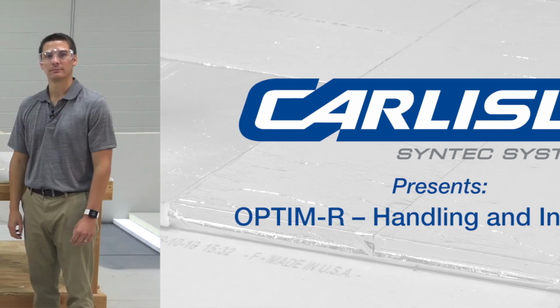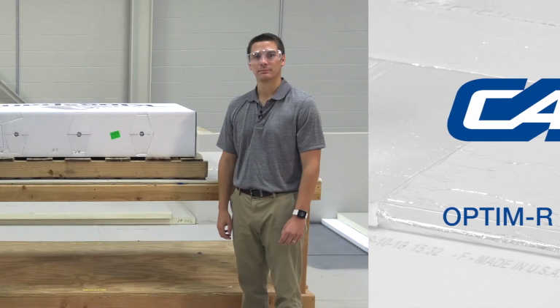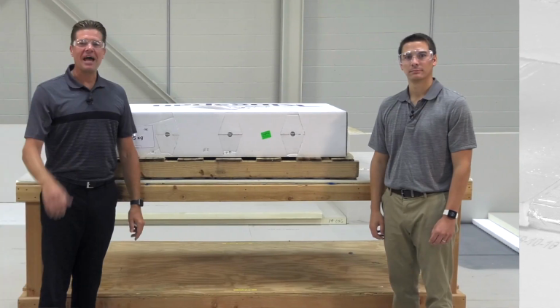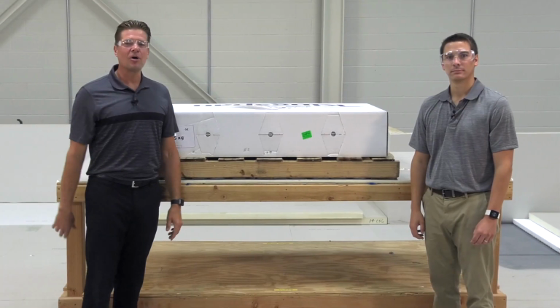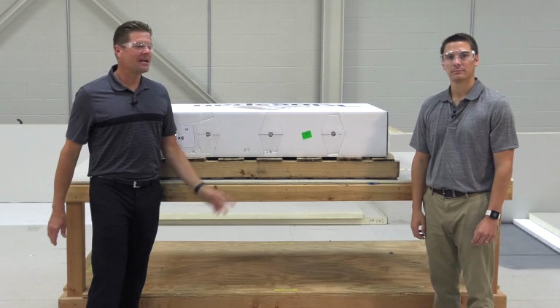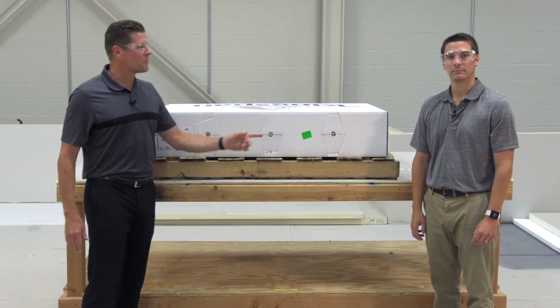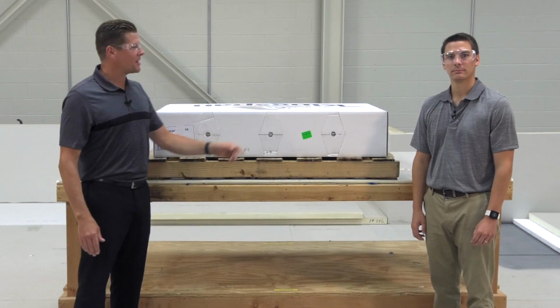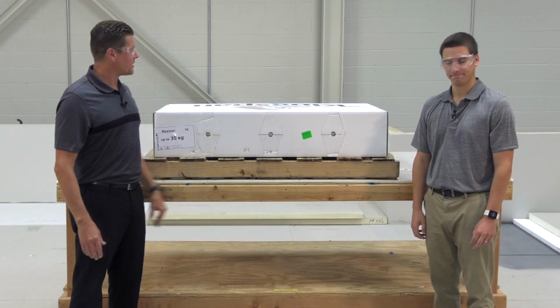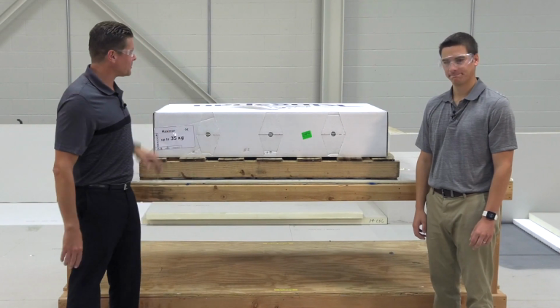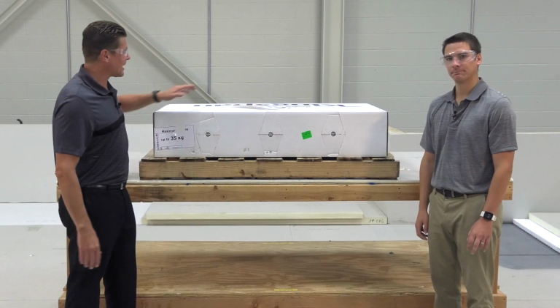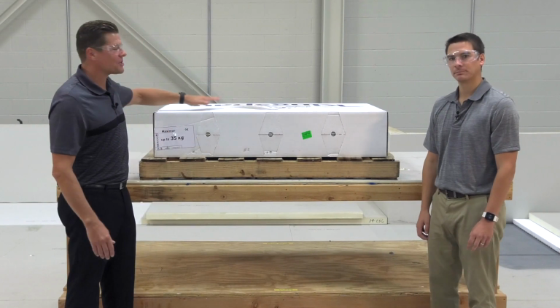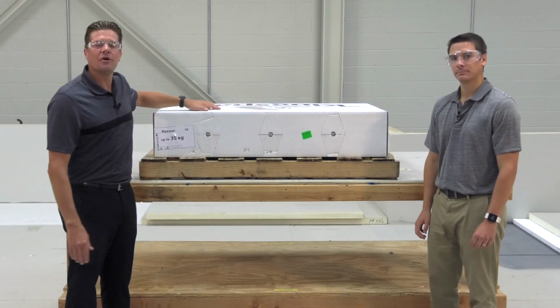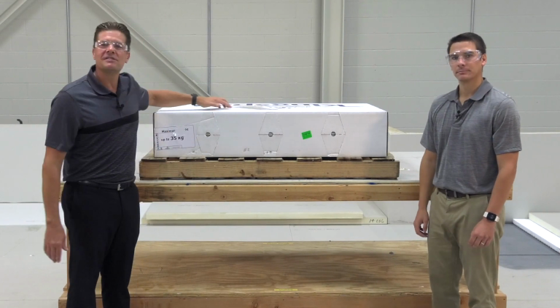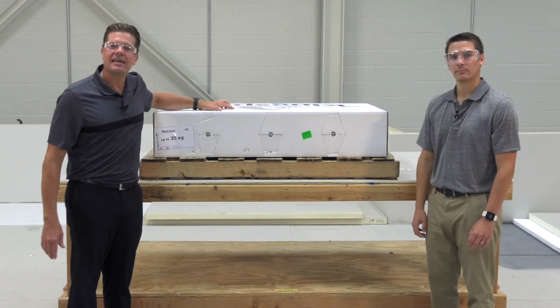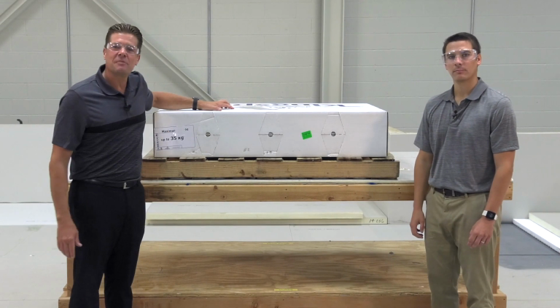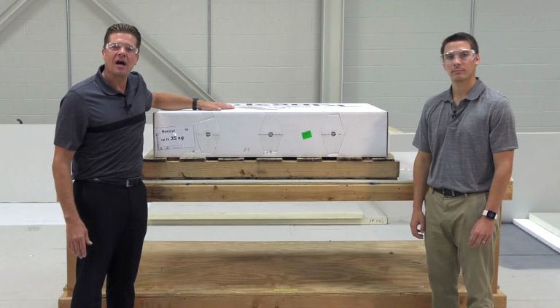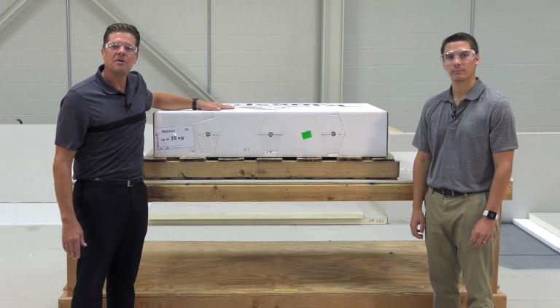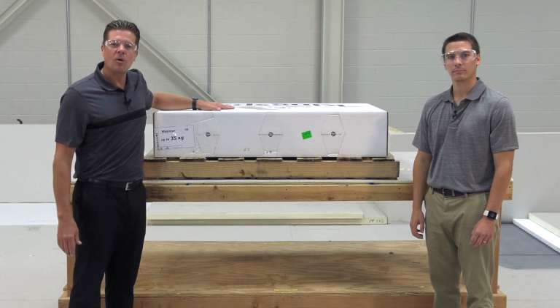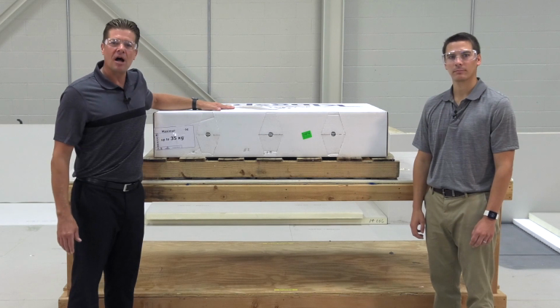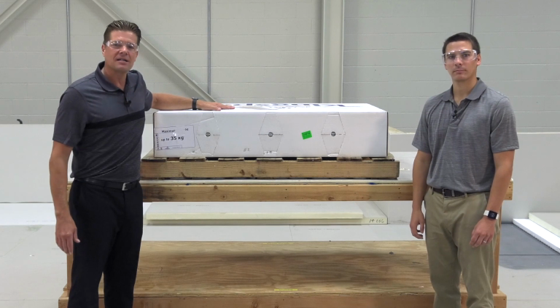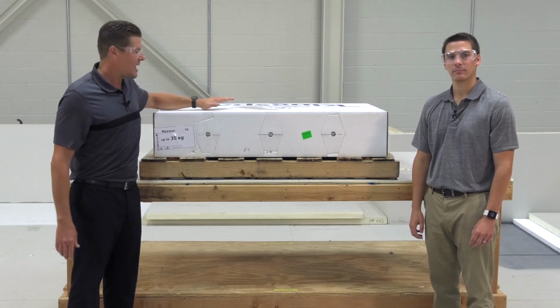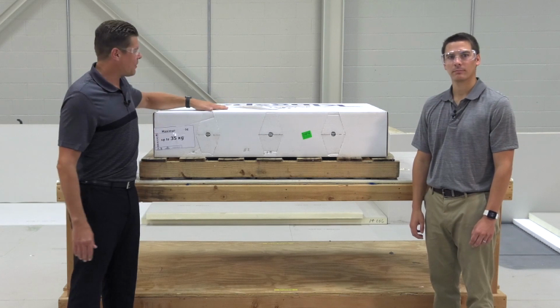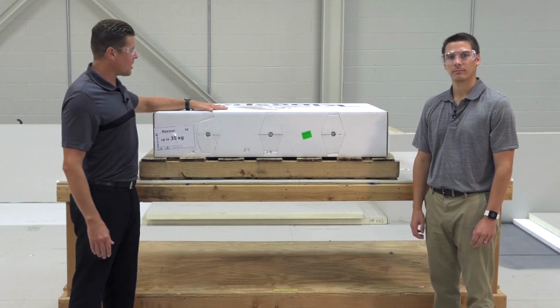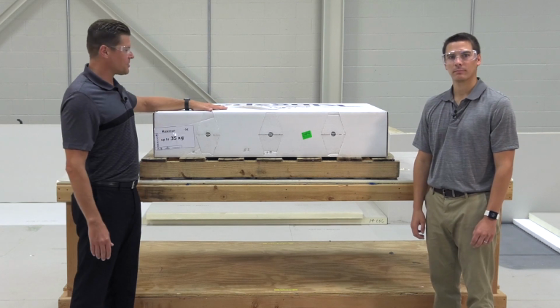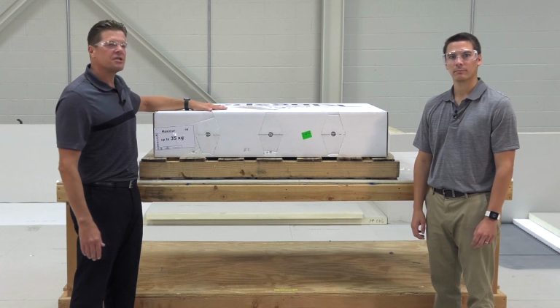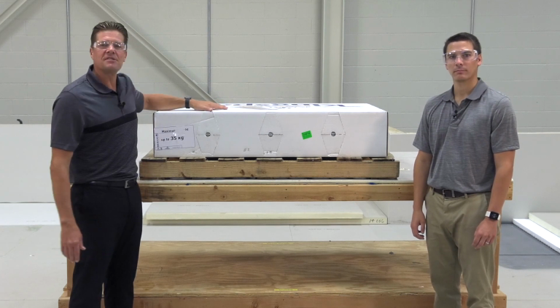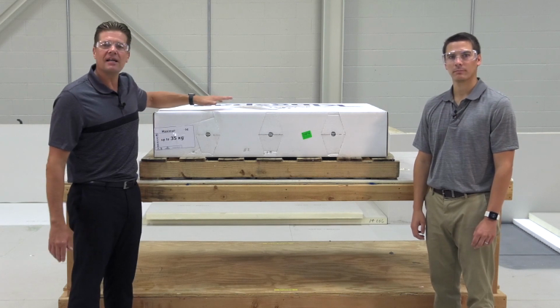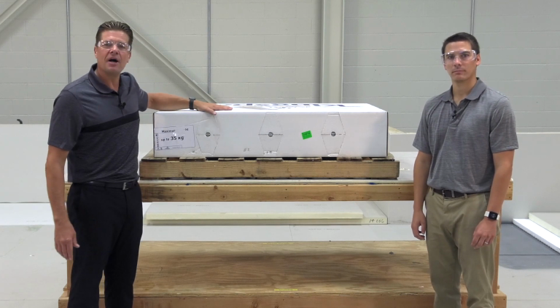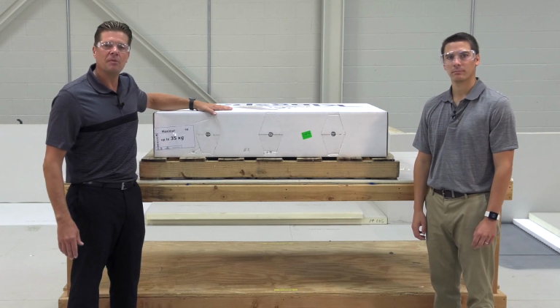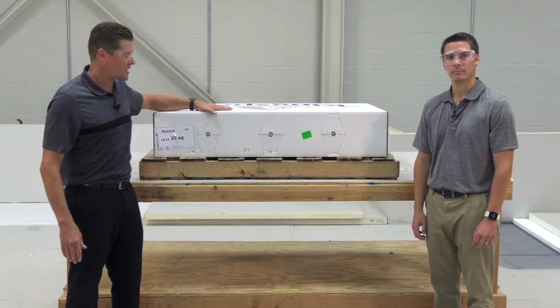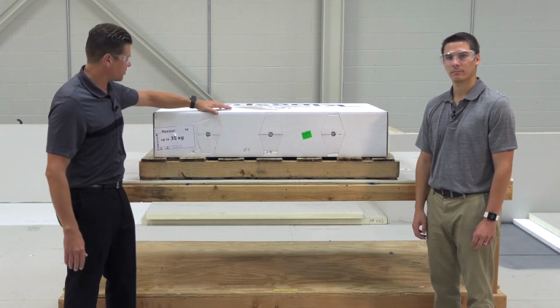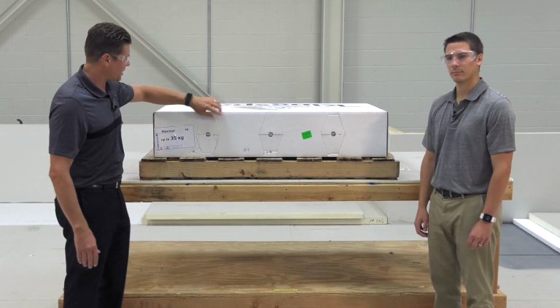Chad Berman here with Brandon Reynolds. What I'd like to show you is the Kingspan Optum R product, how it arrives on the job site, and how you unbox the product.